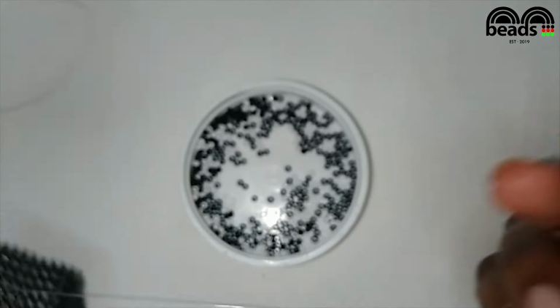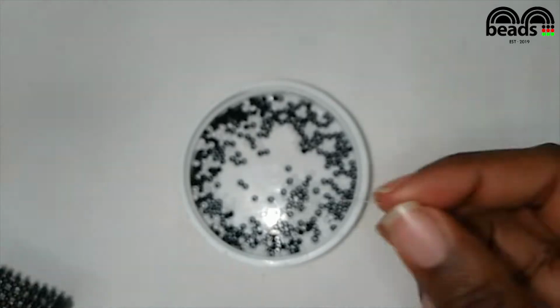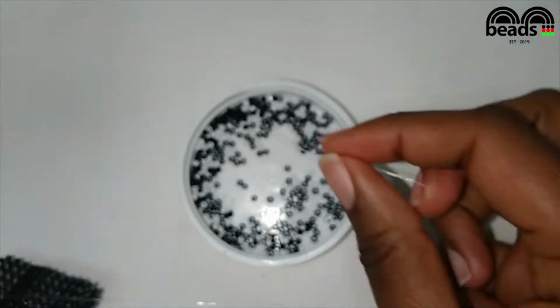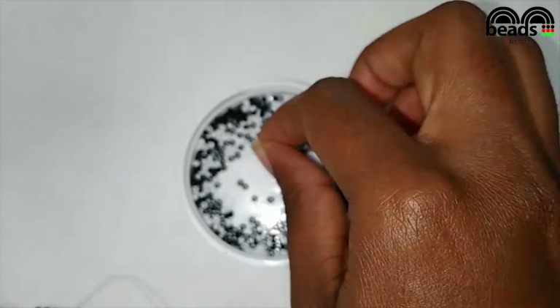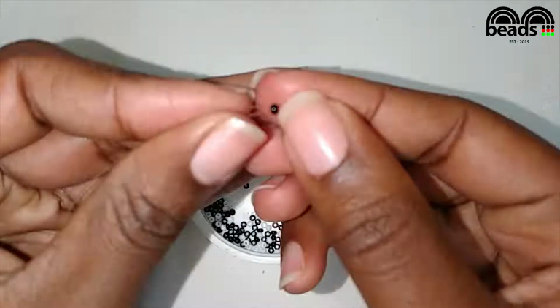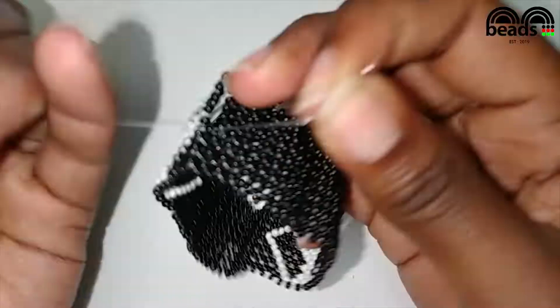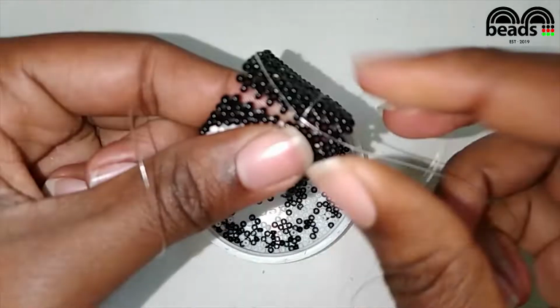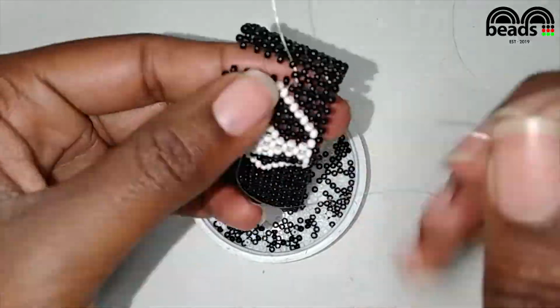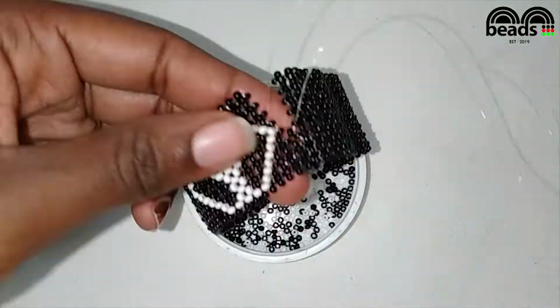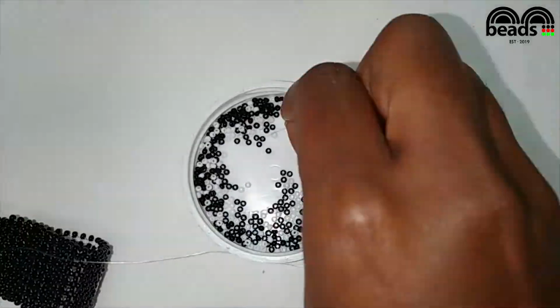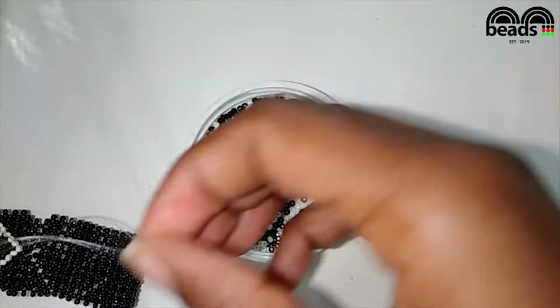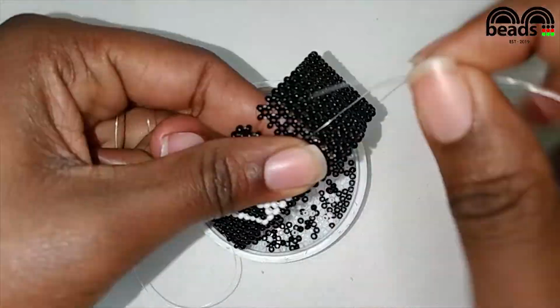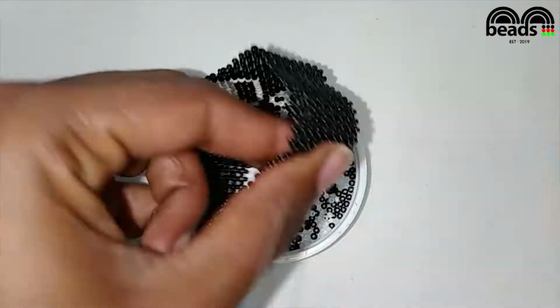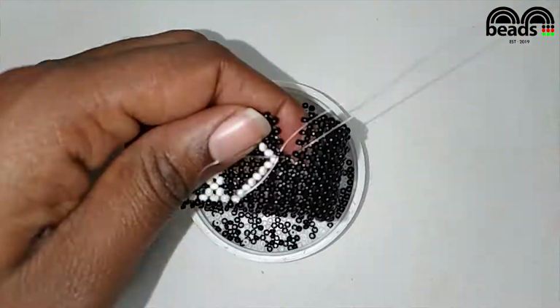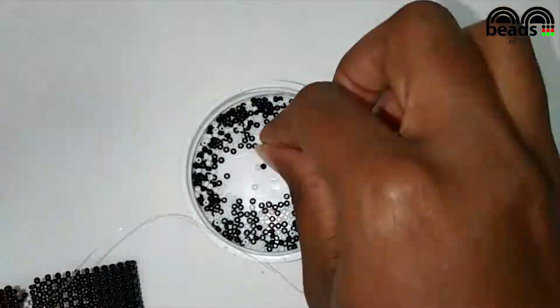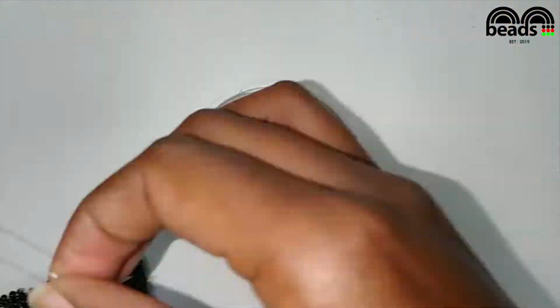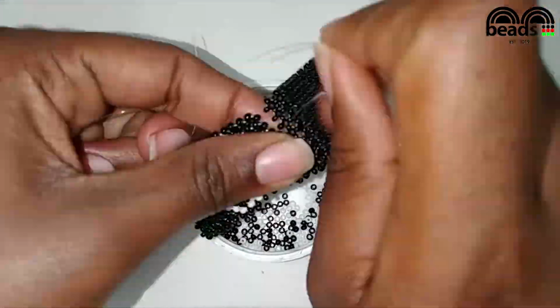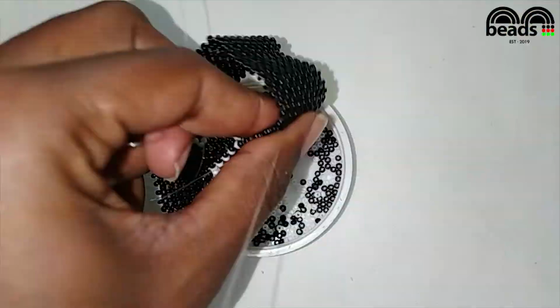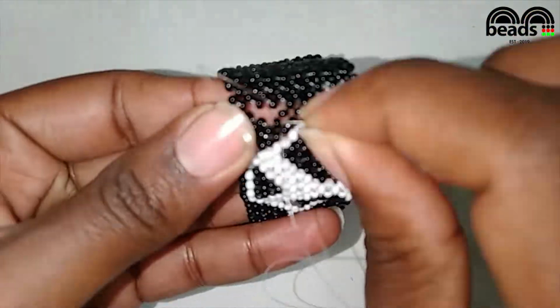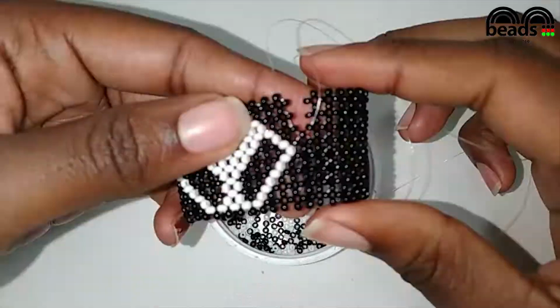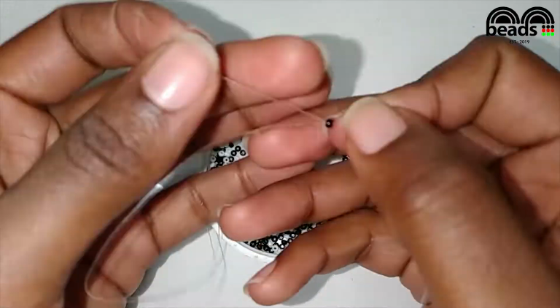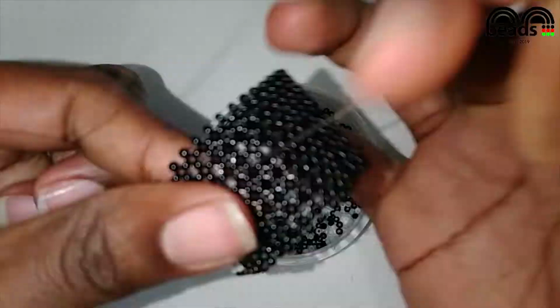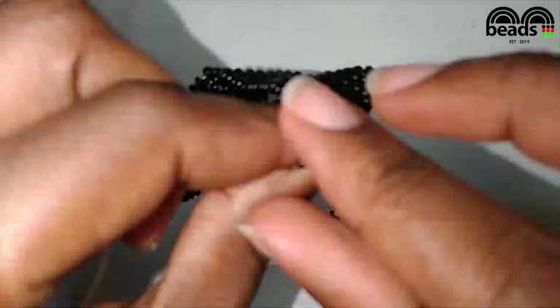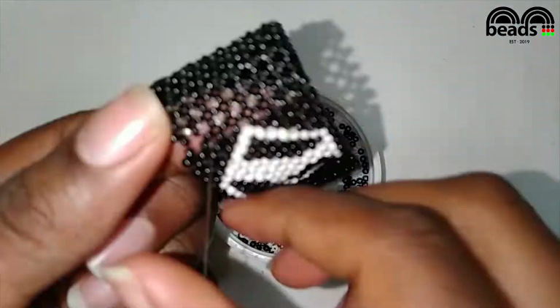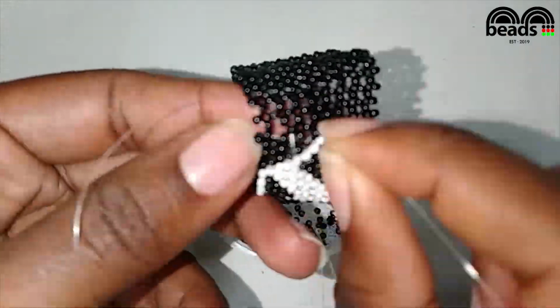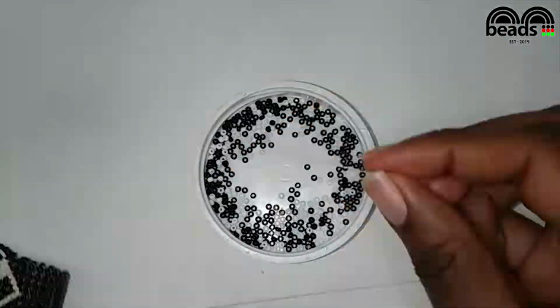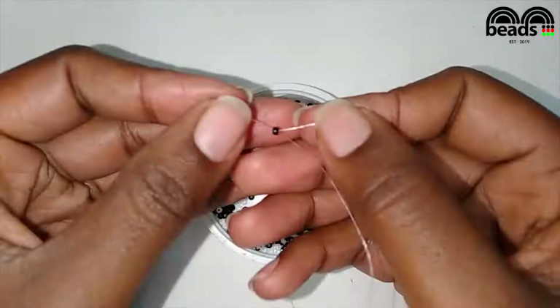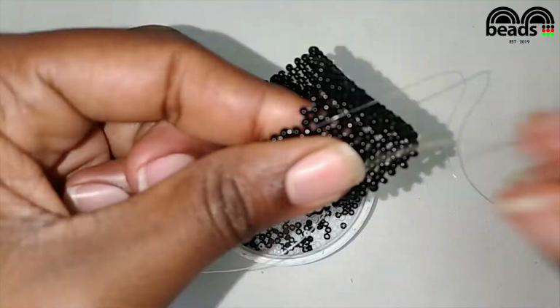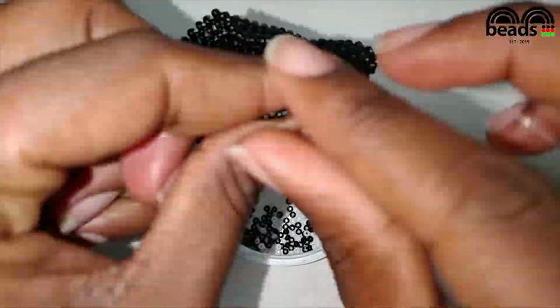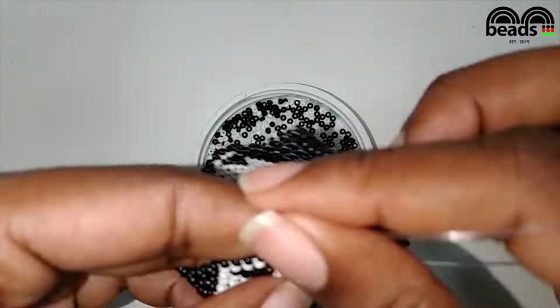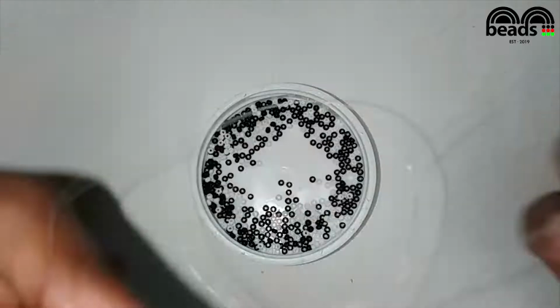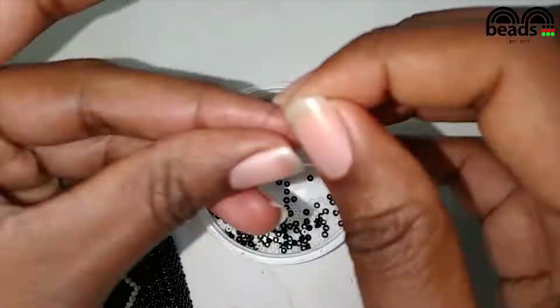Continue adding black beads just like I have shown you and I'll see you when we reach the end of the bracelet.